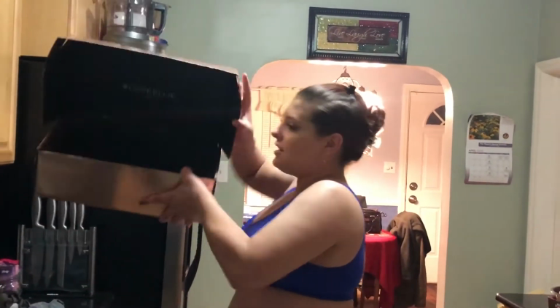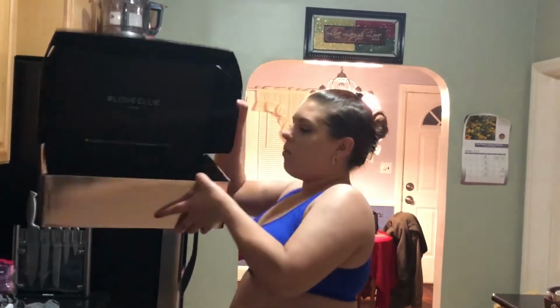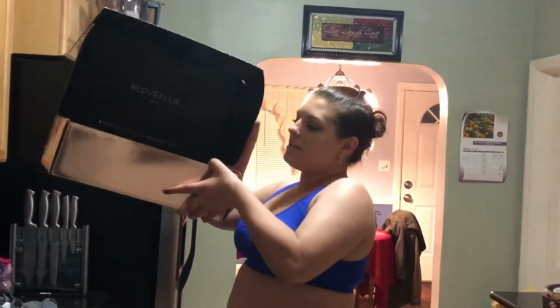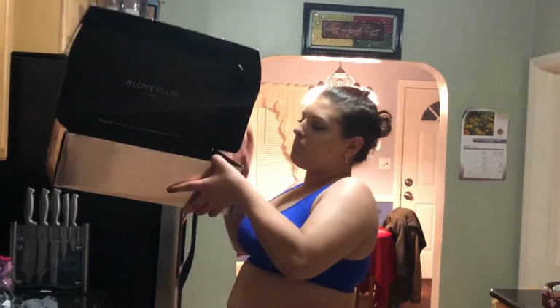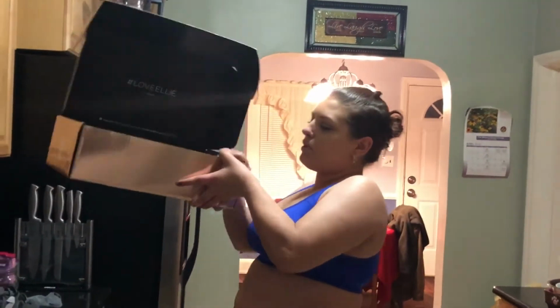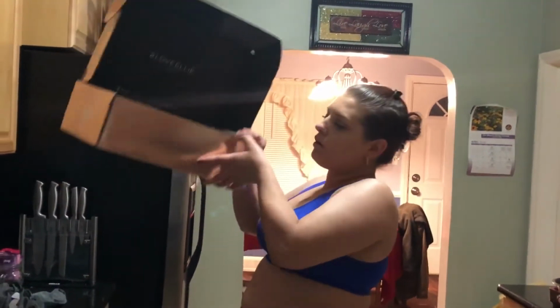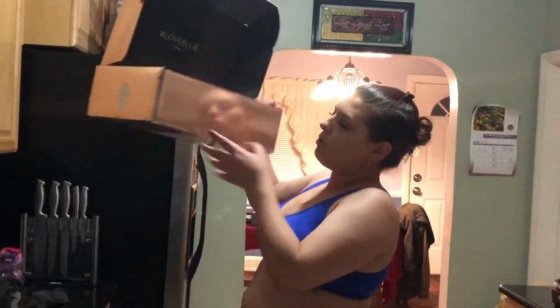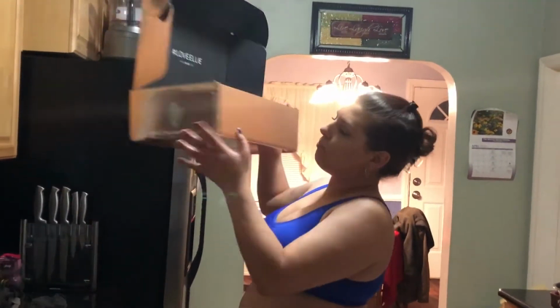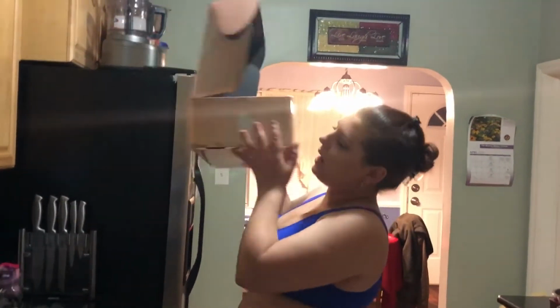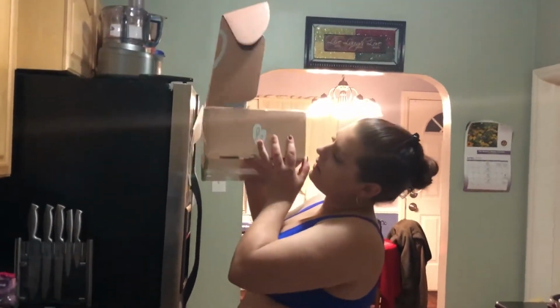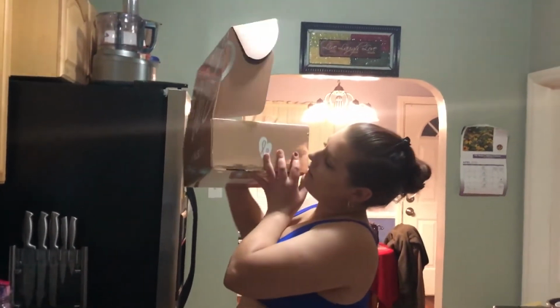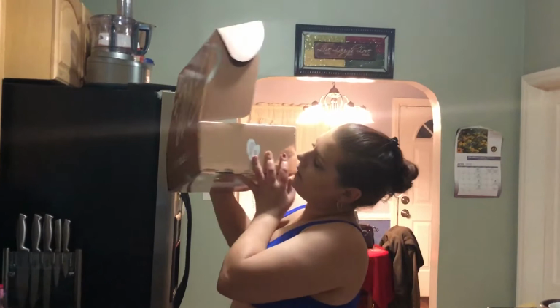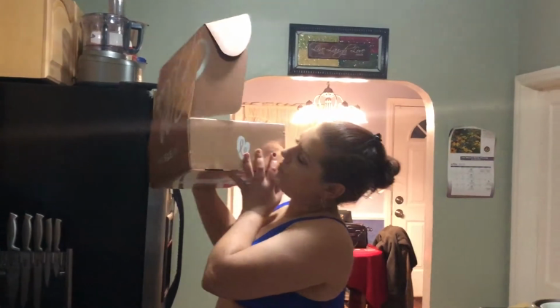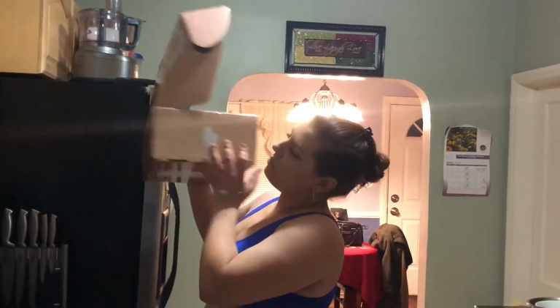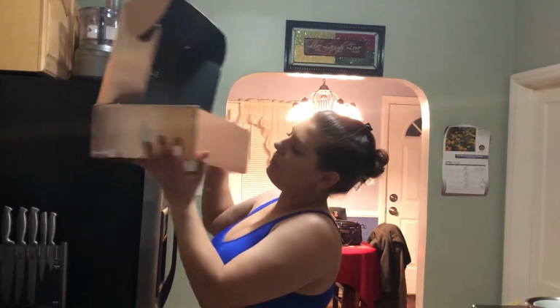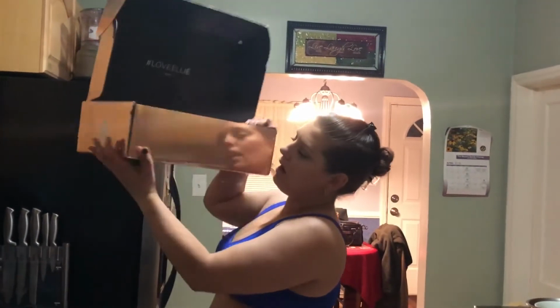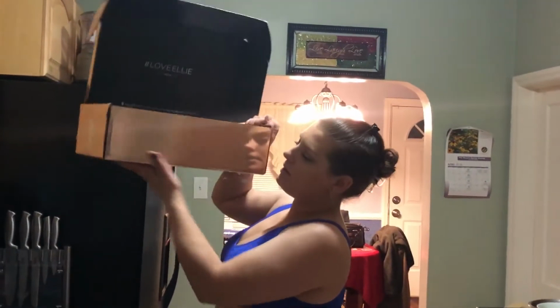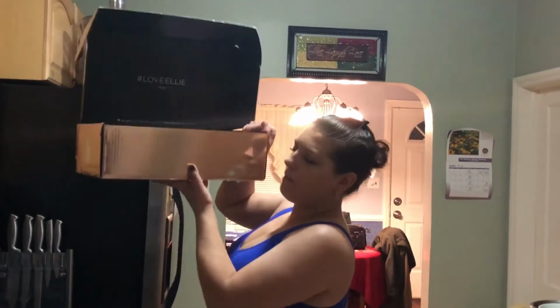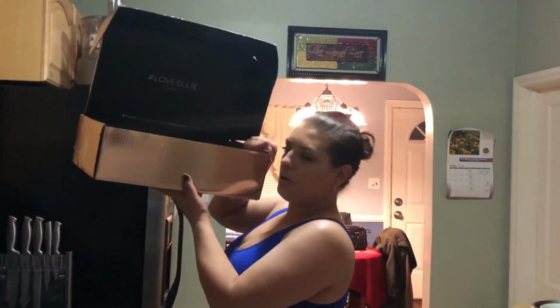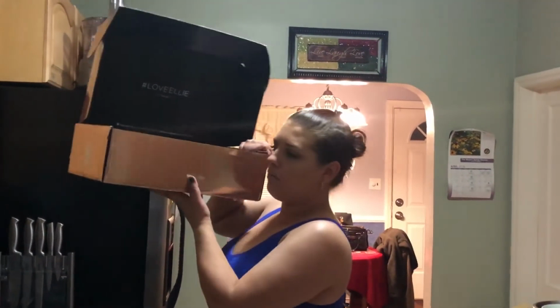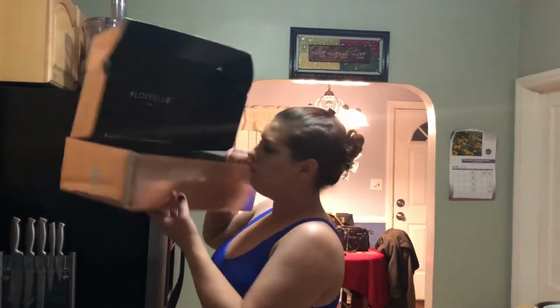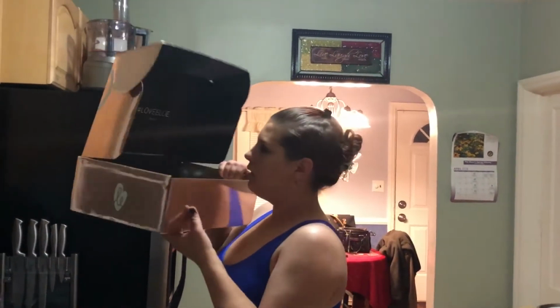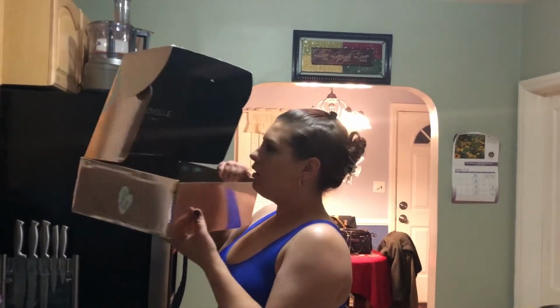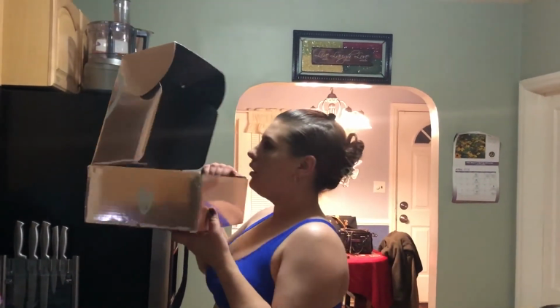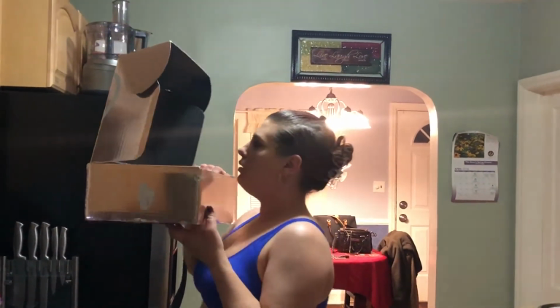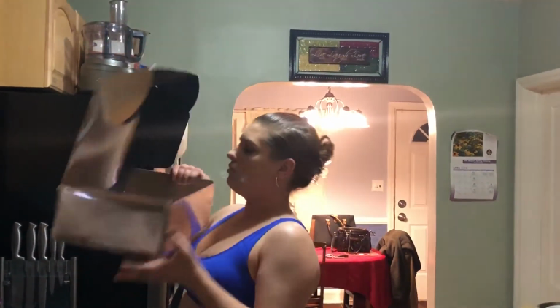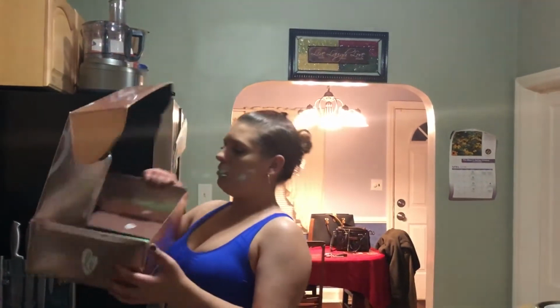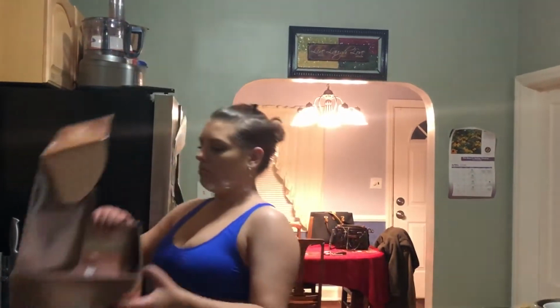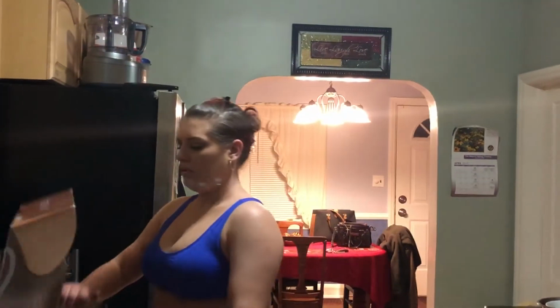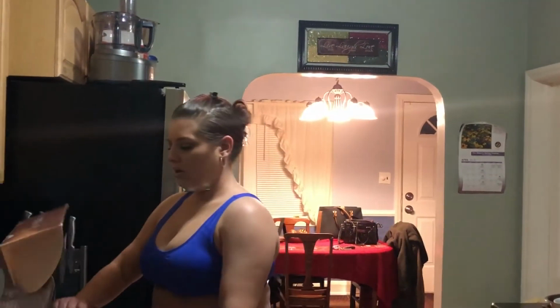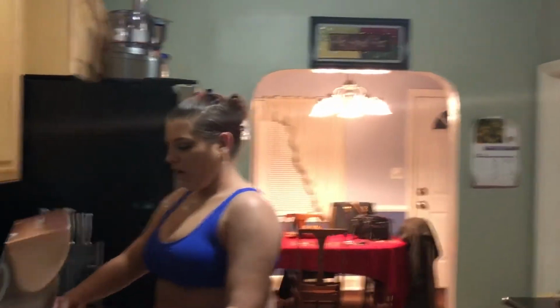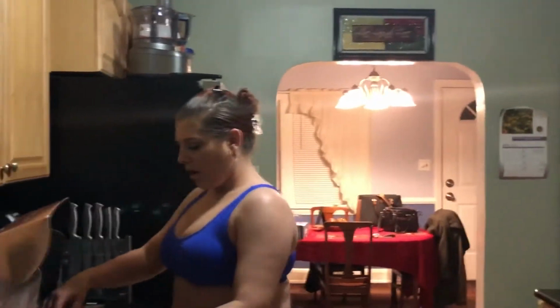Now we go into the workout supplies, and it's always in this pretty rose gold box. Isn't that beautiful? Huge, too.